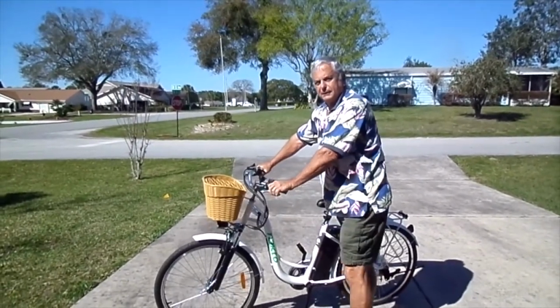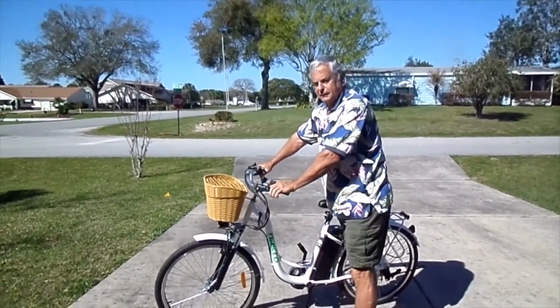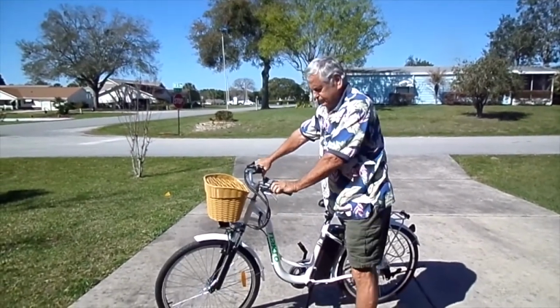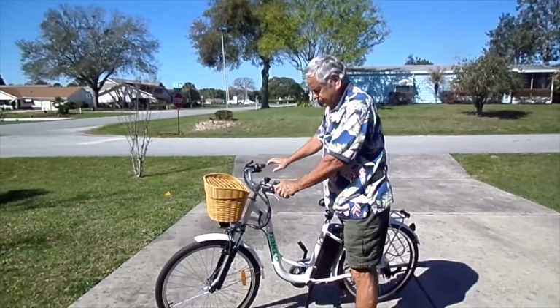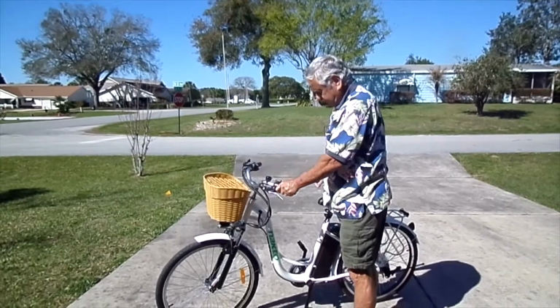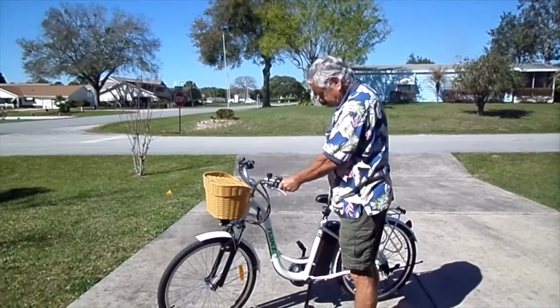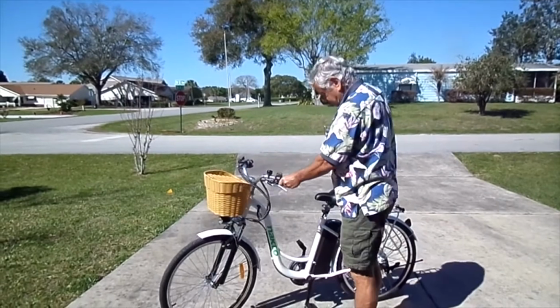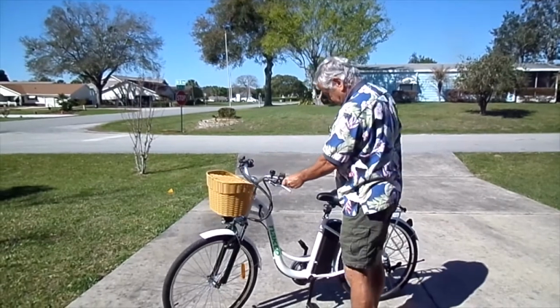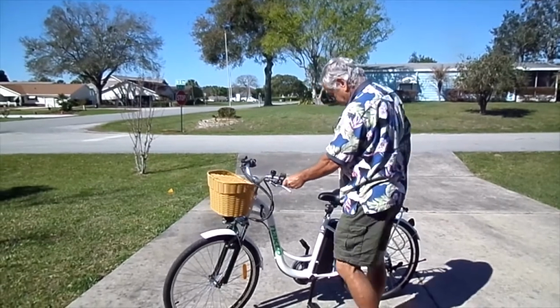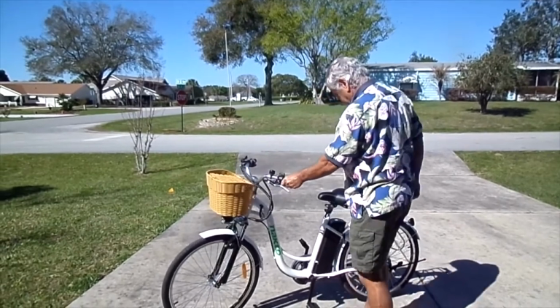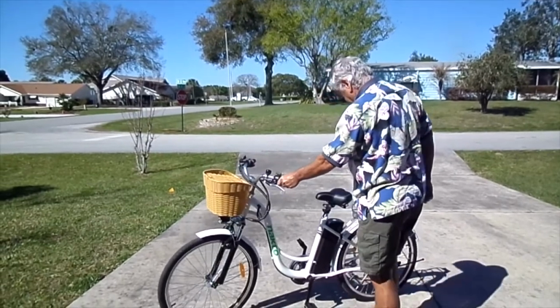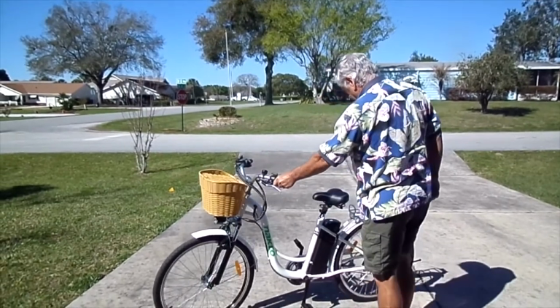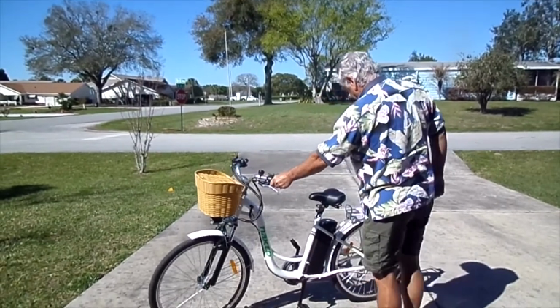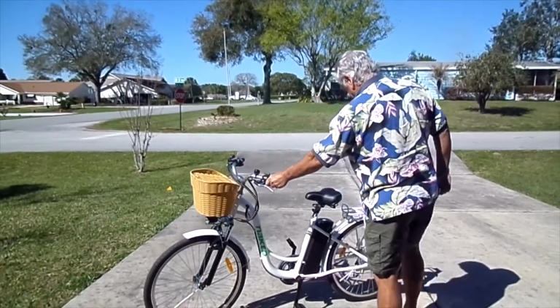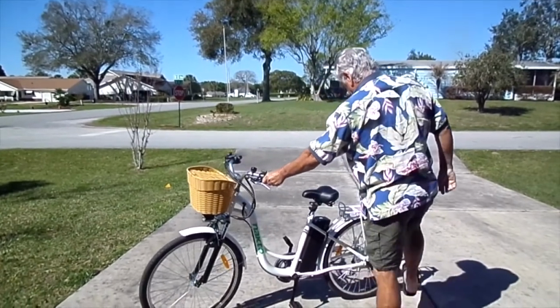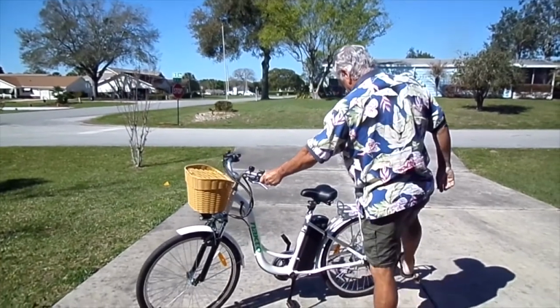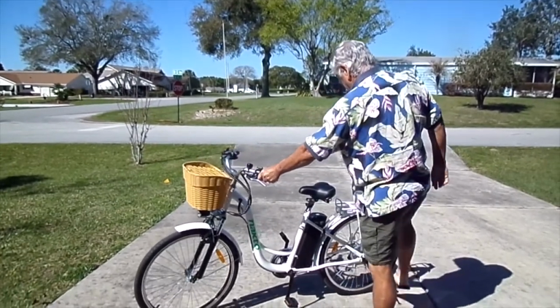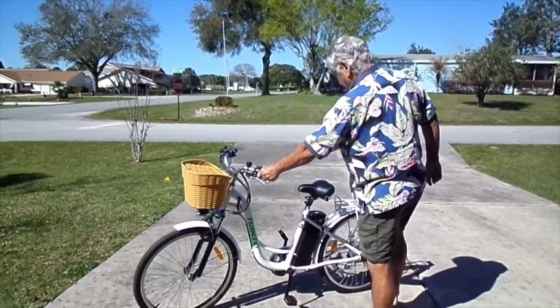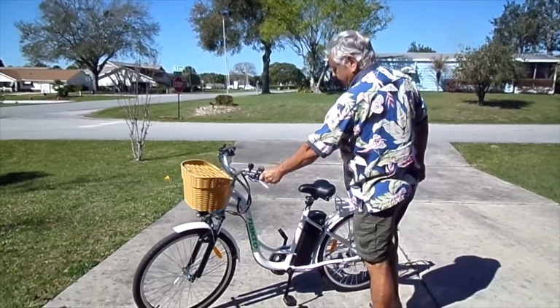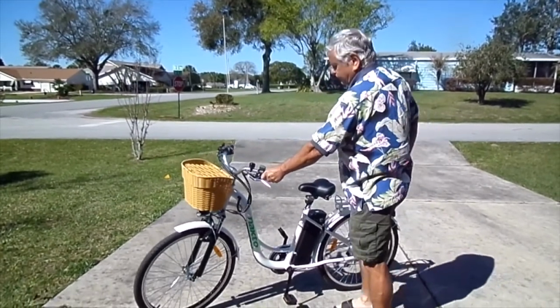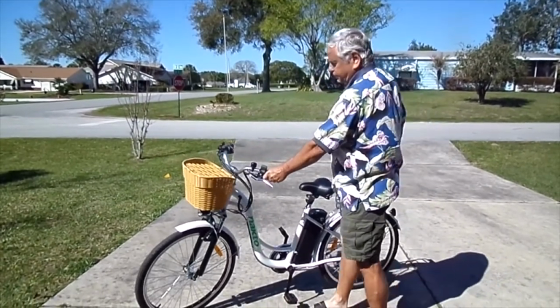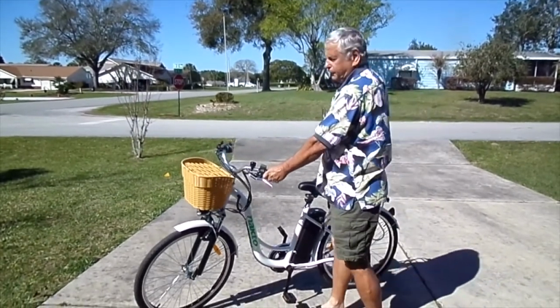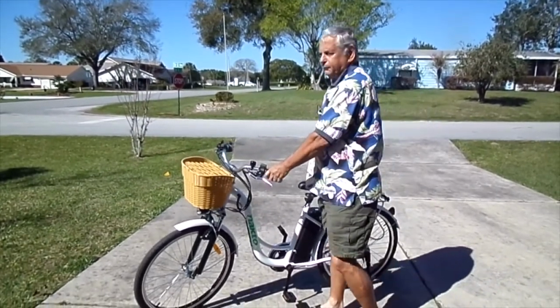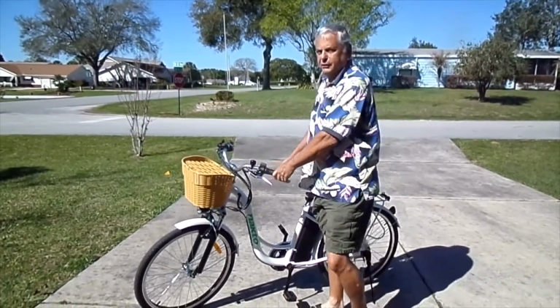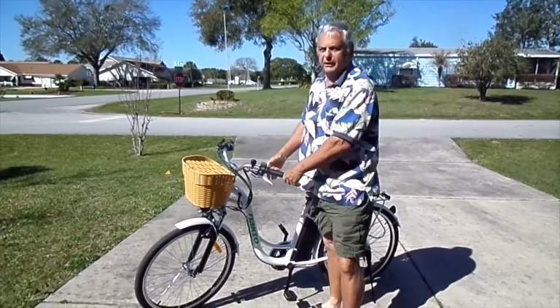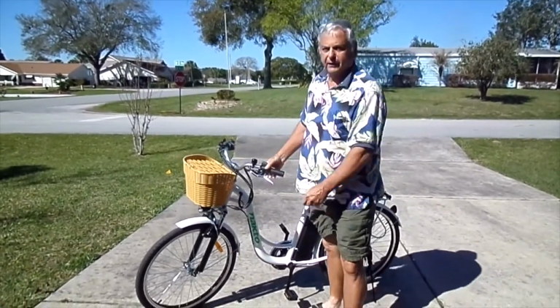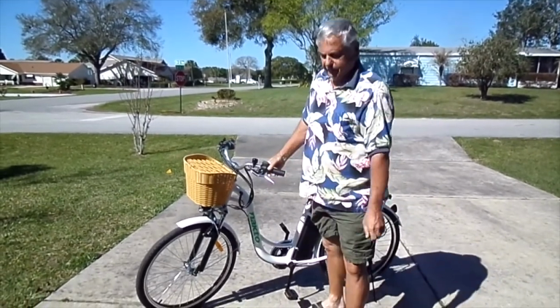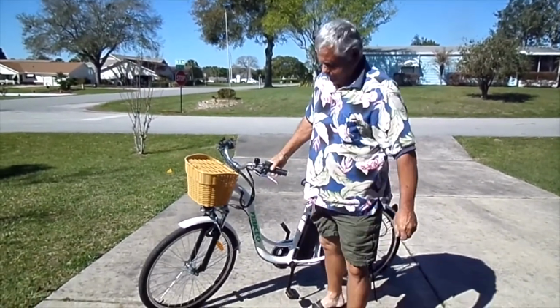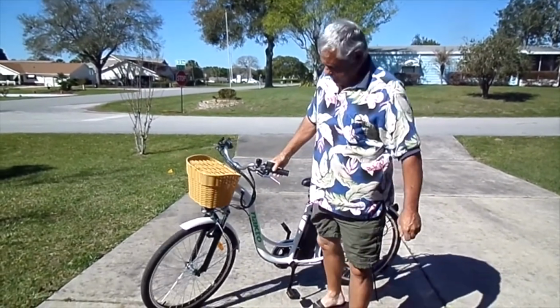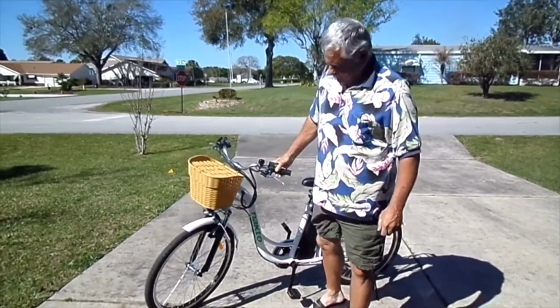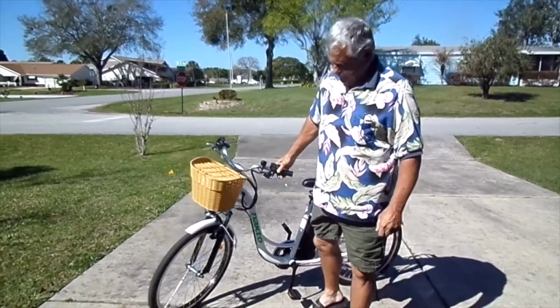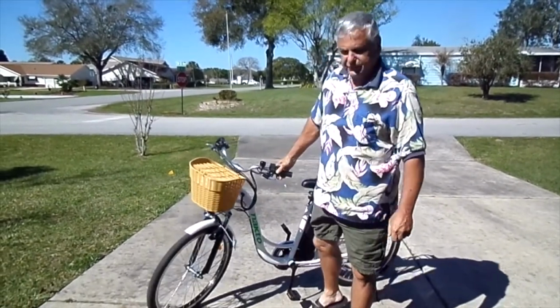Easy to put together. Up and running within the hour. Thank you.